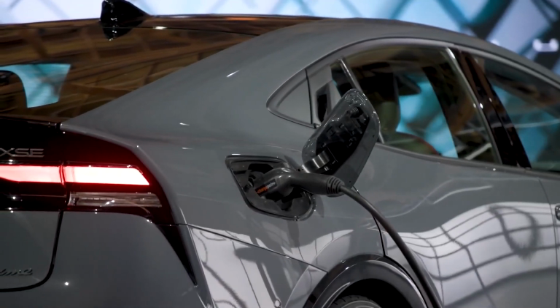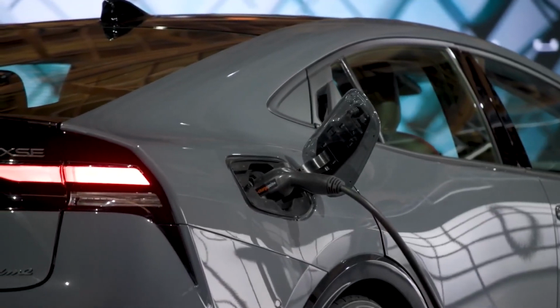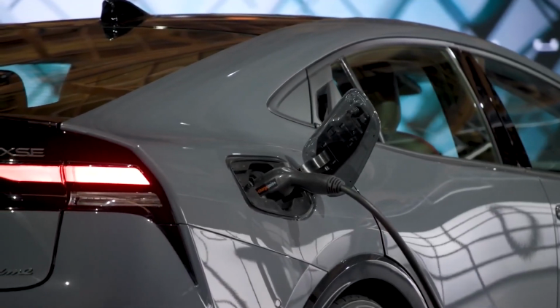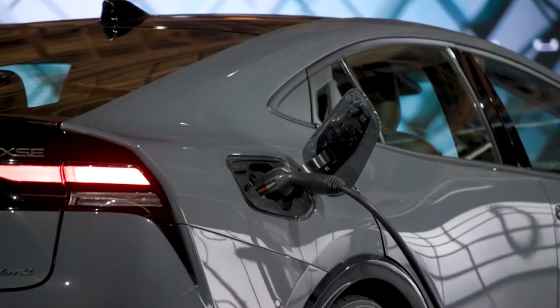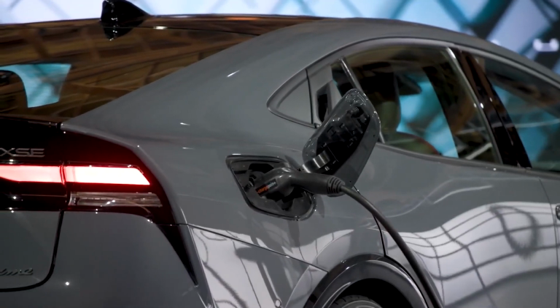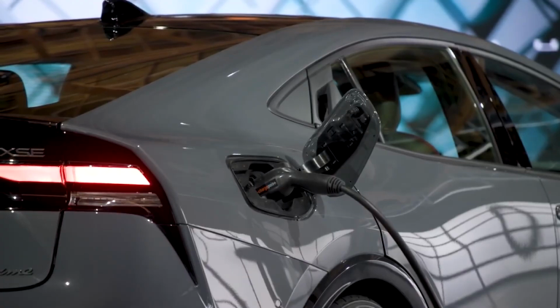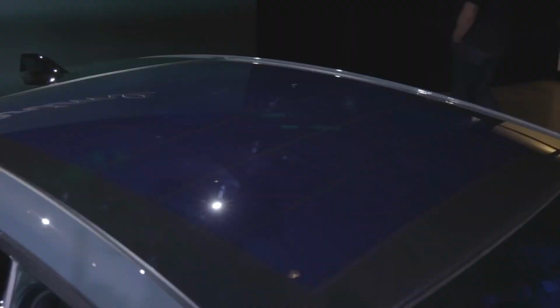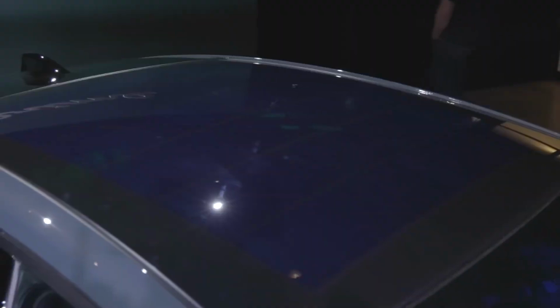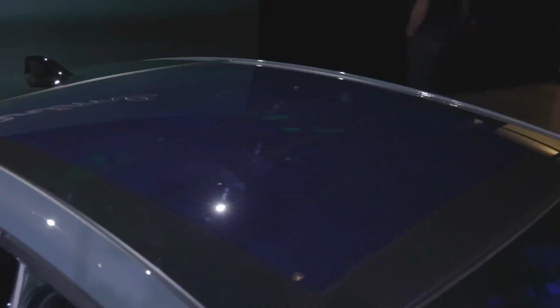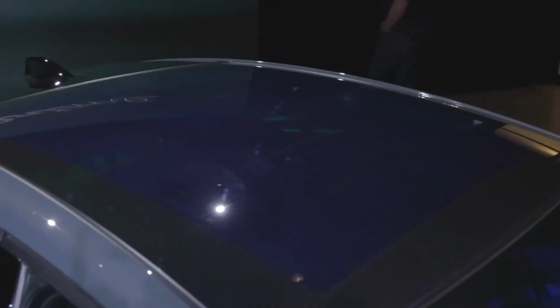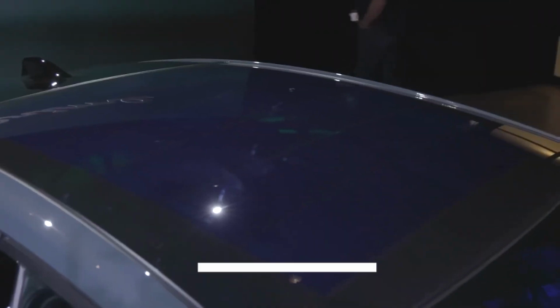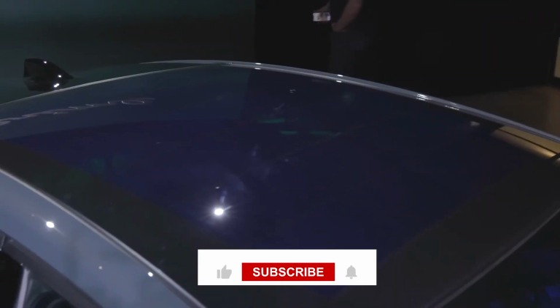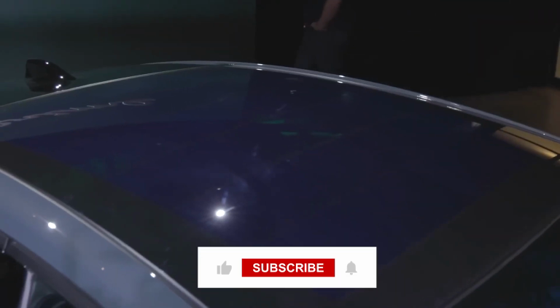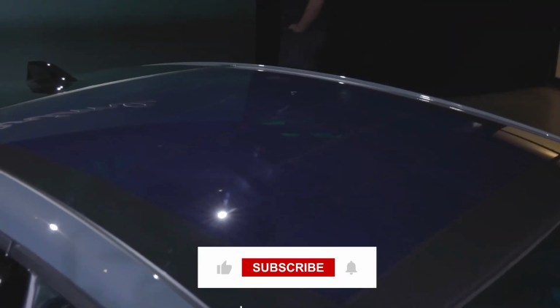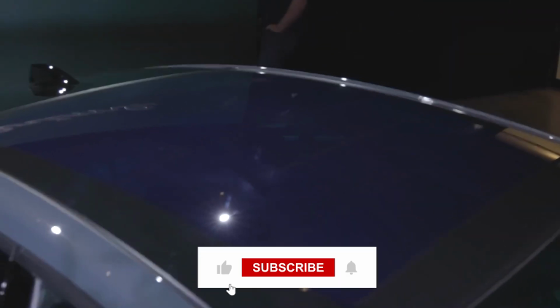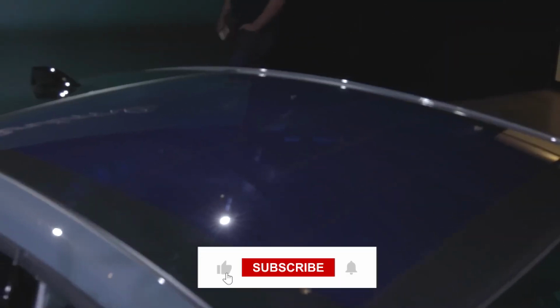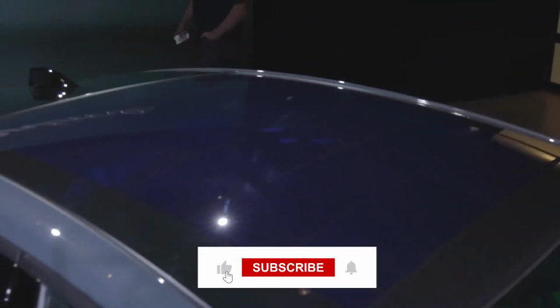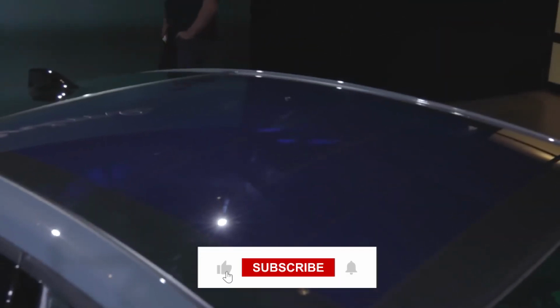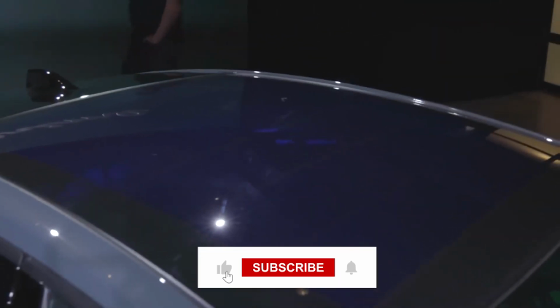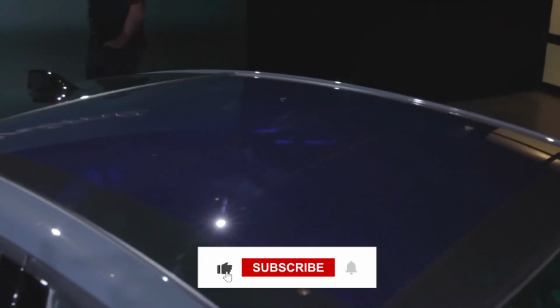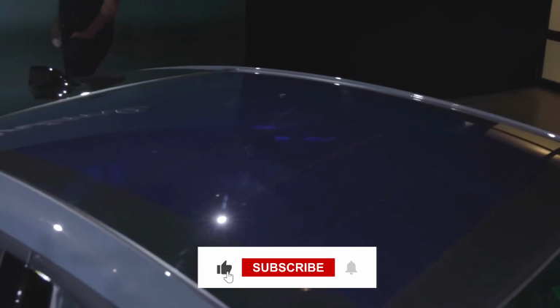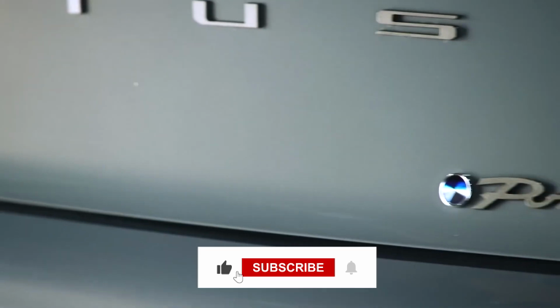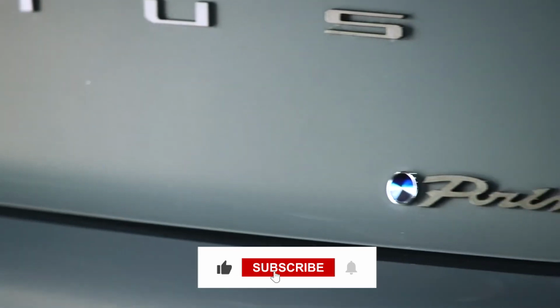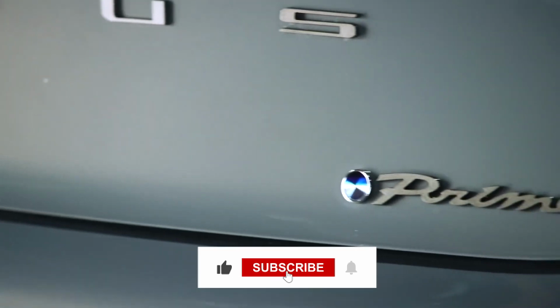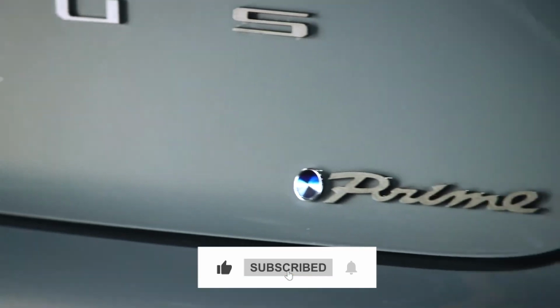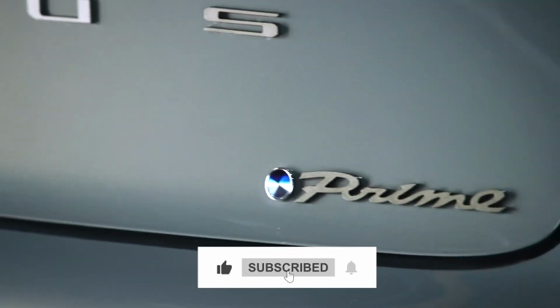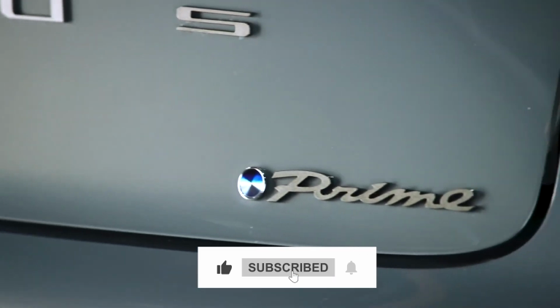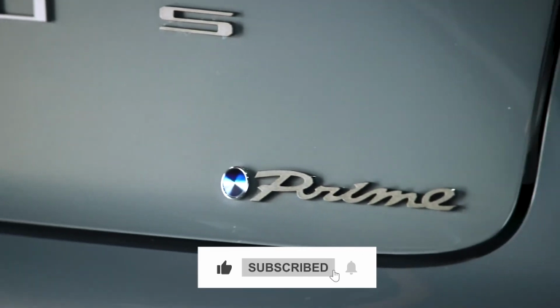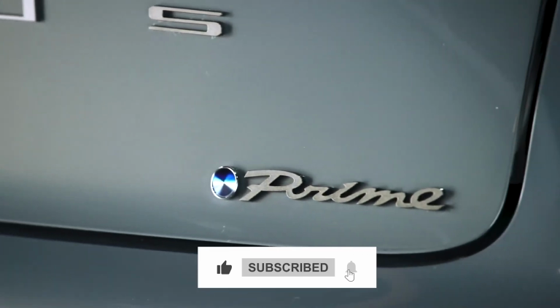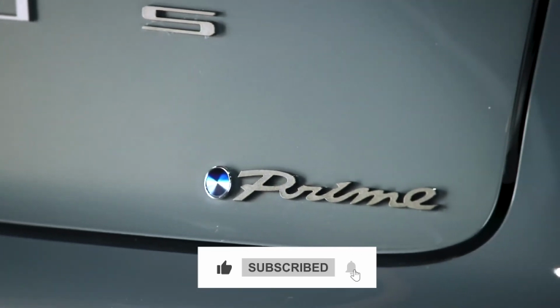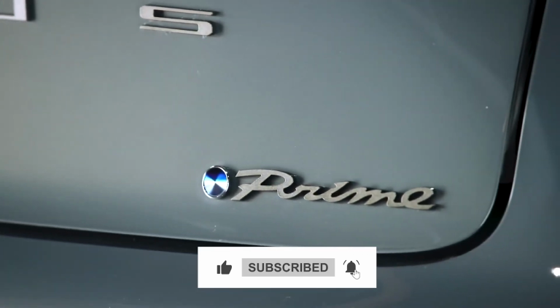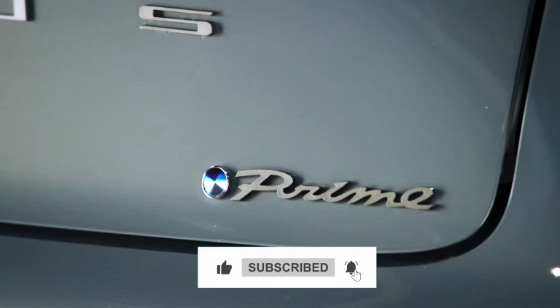Moving forward, that's all for the video today. We'll be right back. Don't forget to hit the like button and subscribe for more.